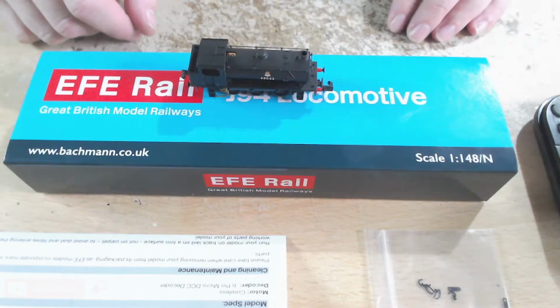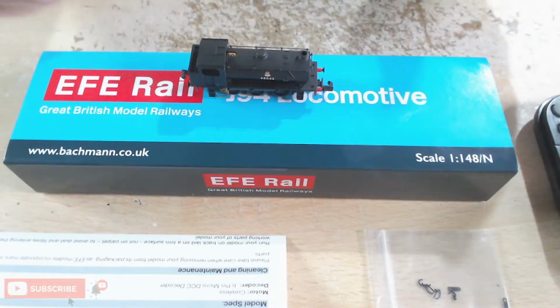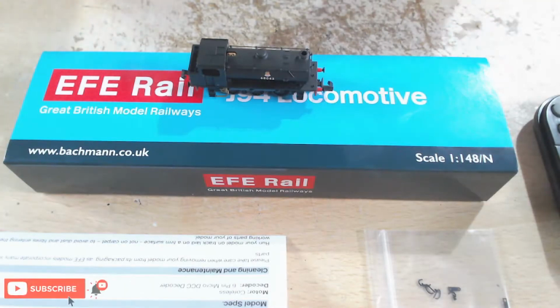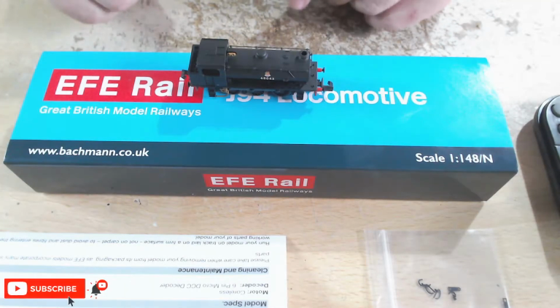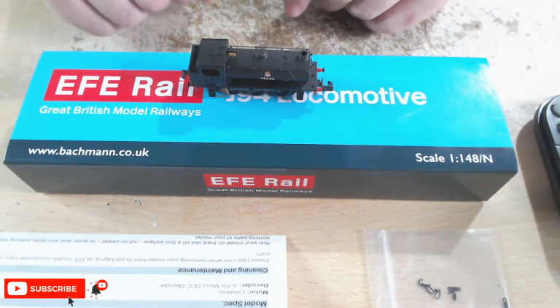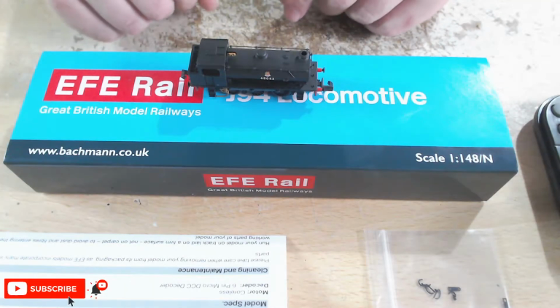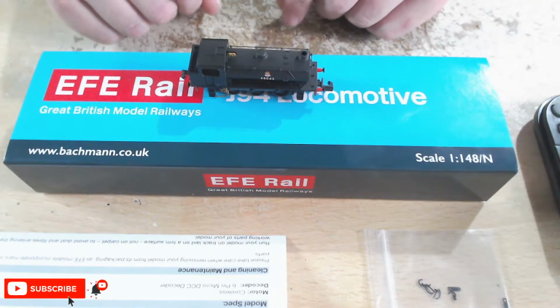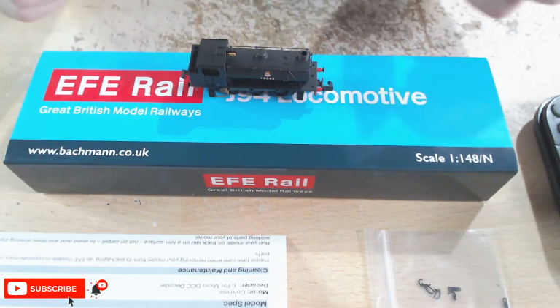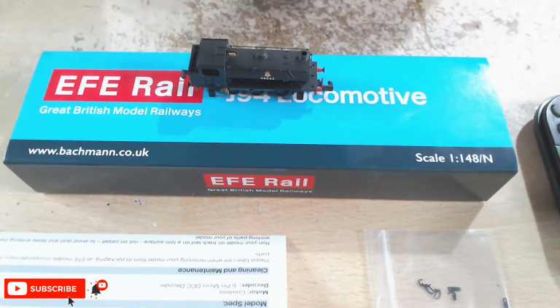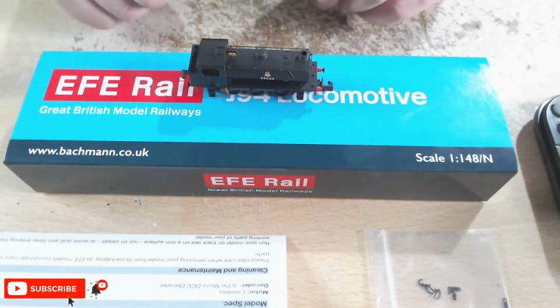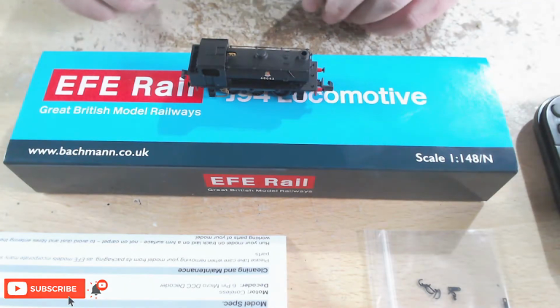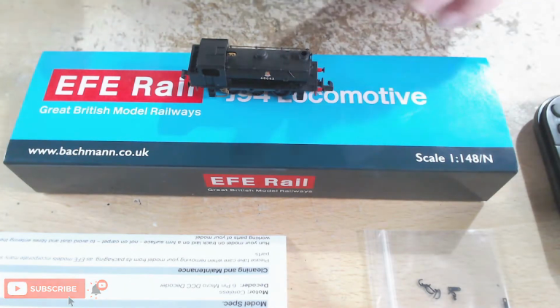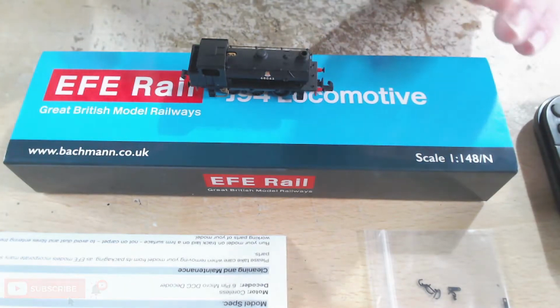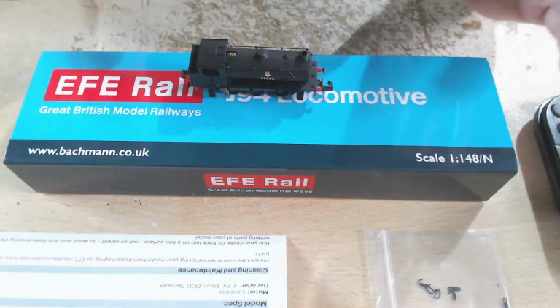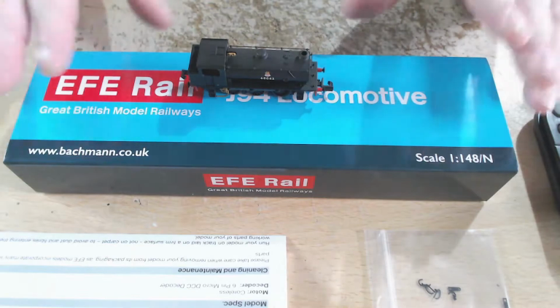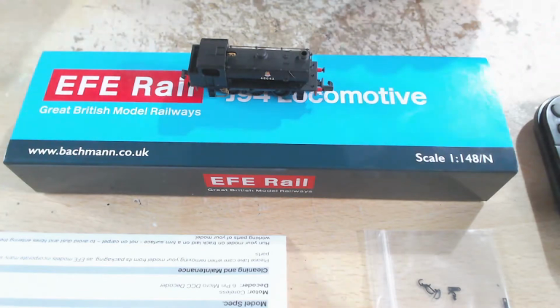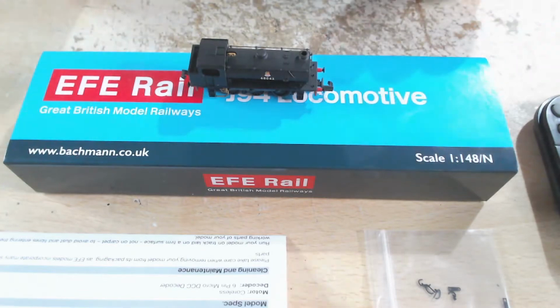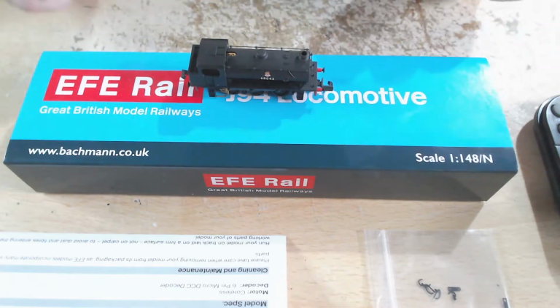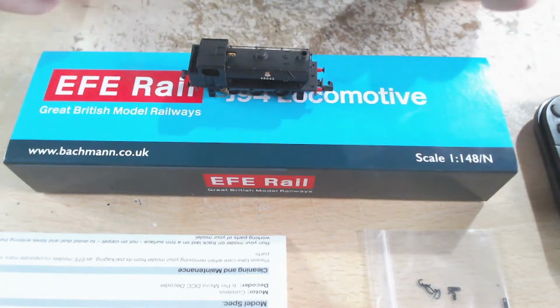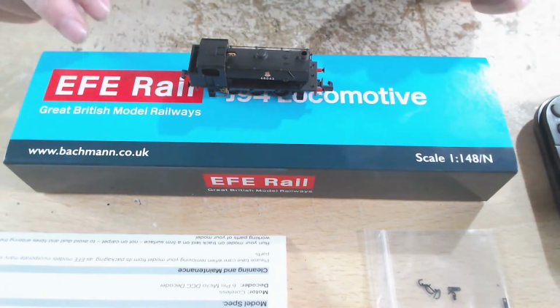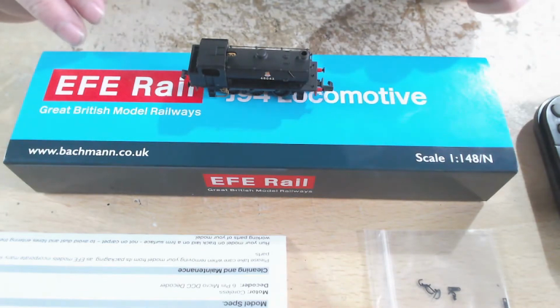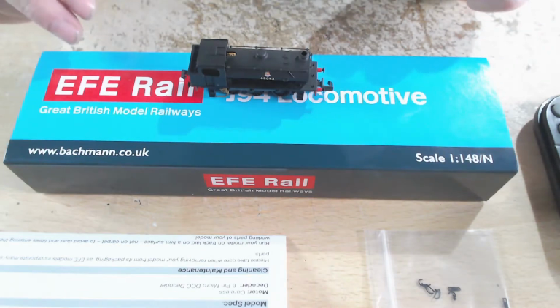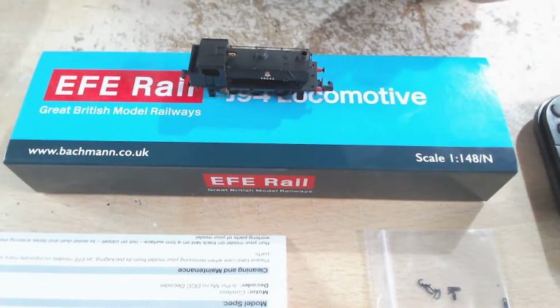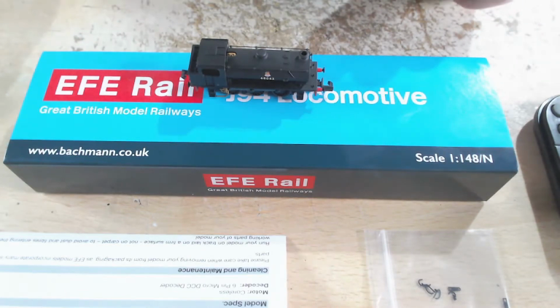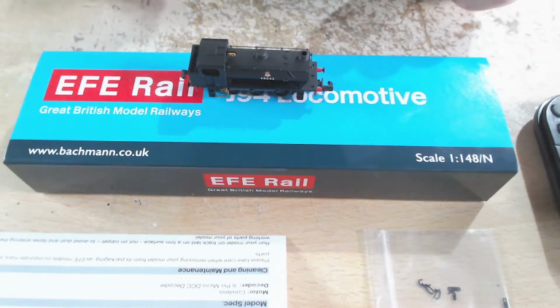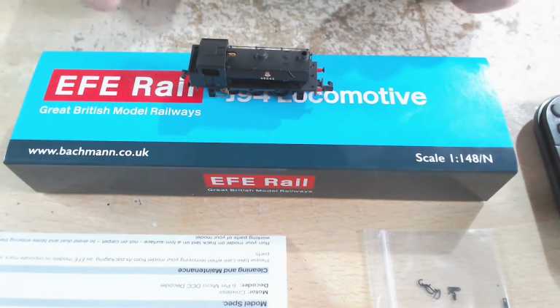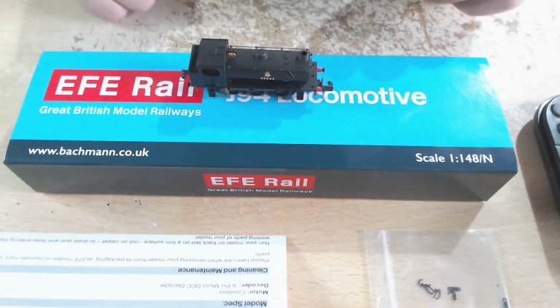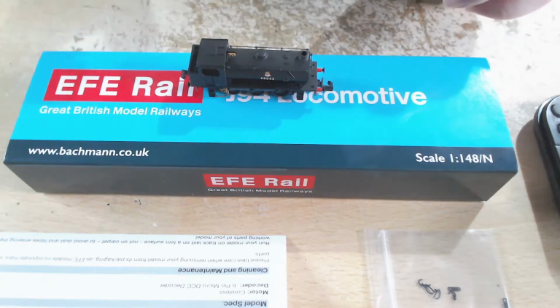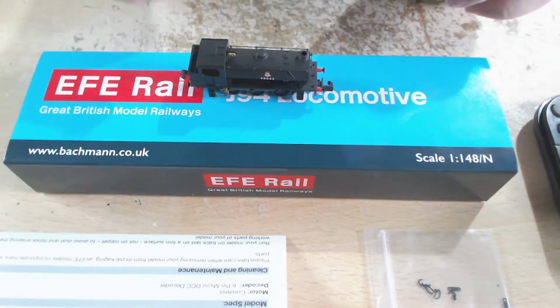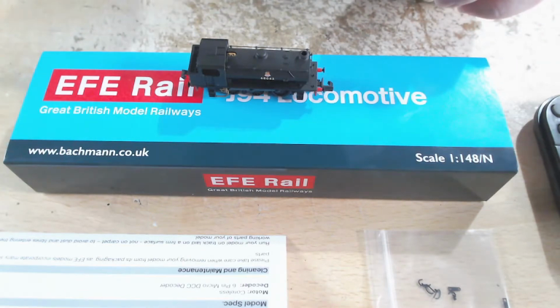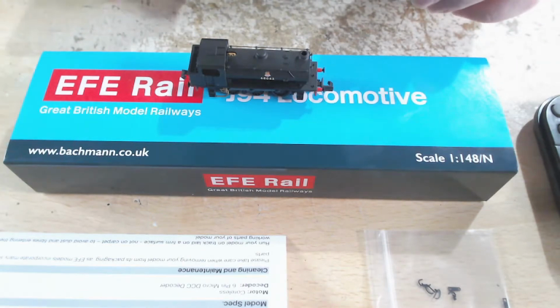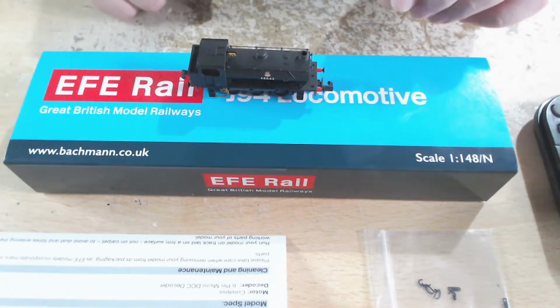Hello everyone, welcome to CrossFit Railworks. My name is James and today we're doing another locomotive review — this time we're looking at the EFV Rail J94 locomotive.